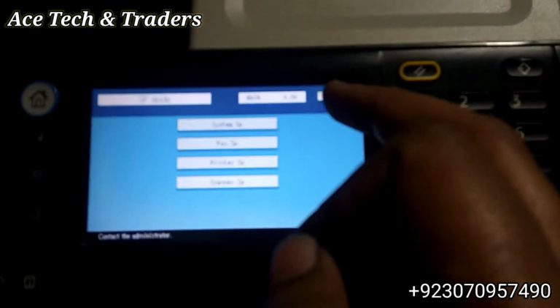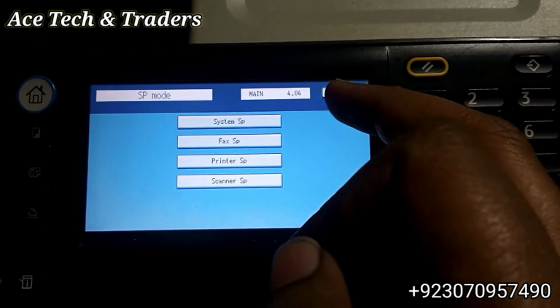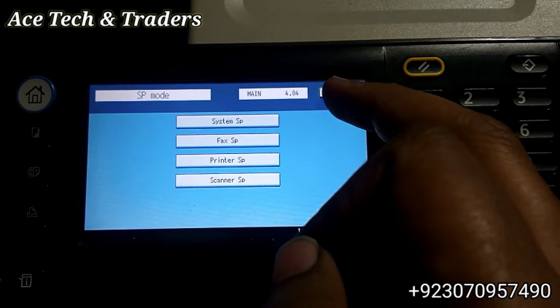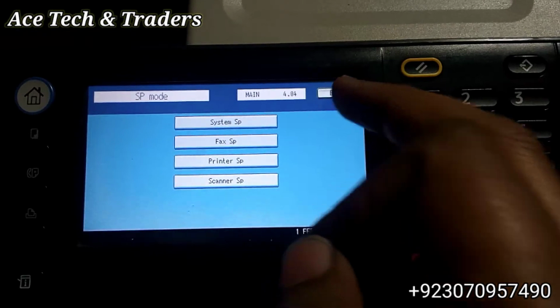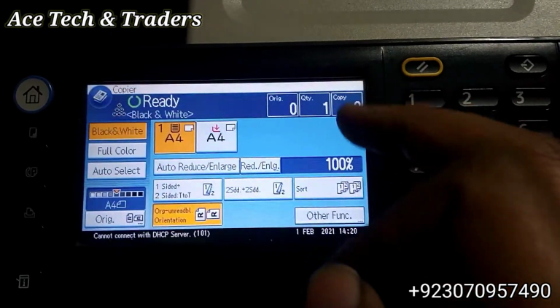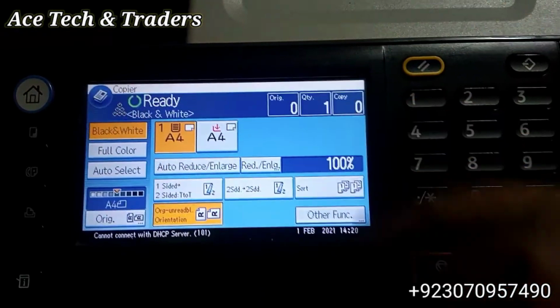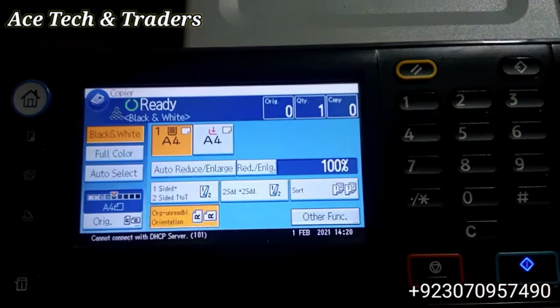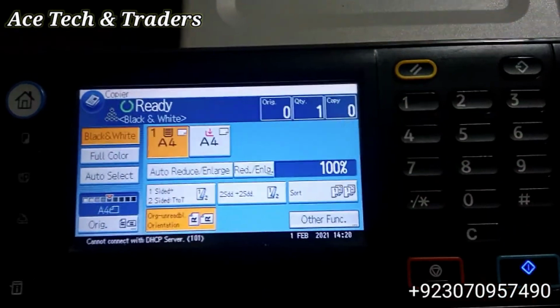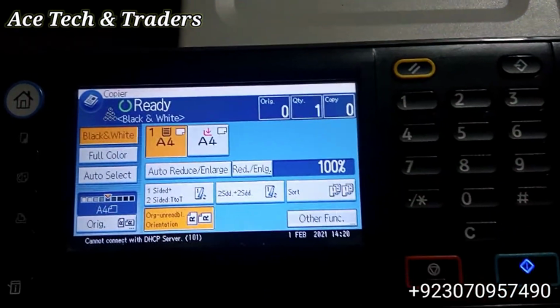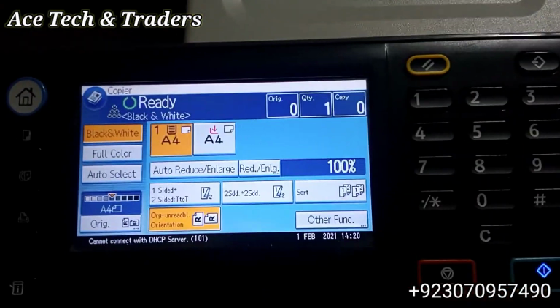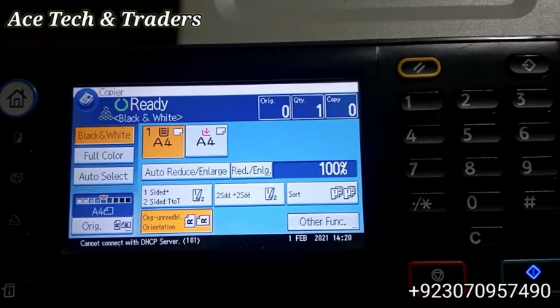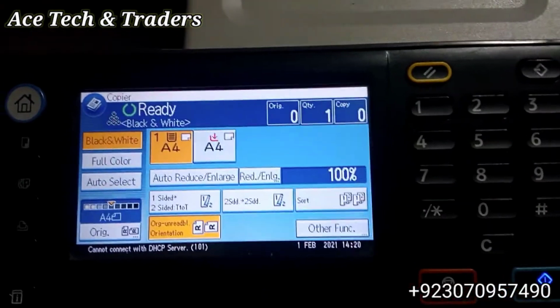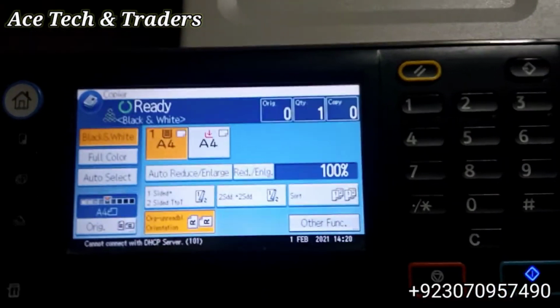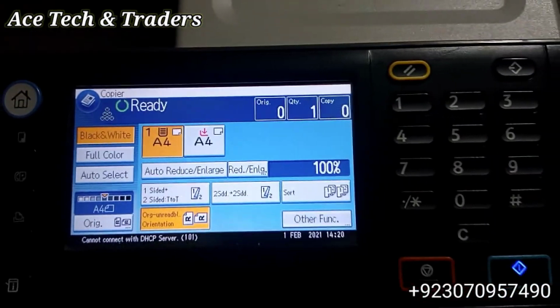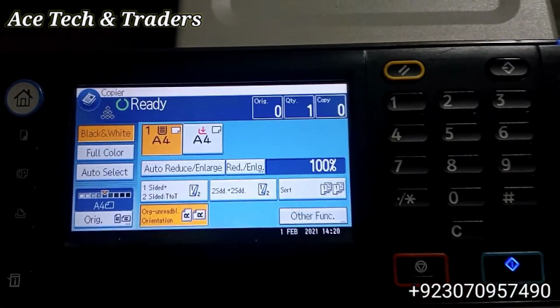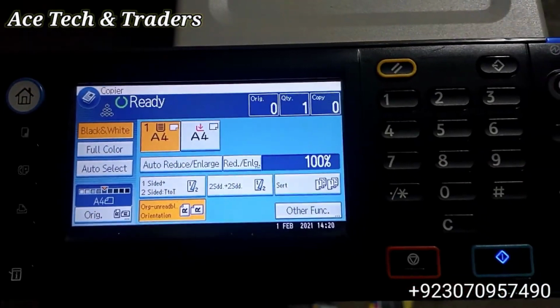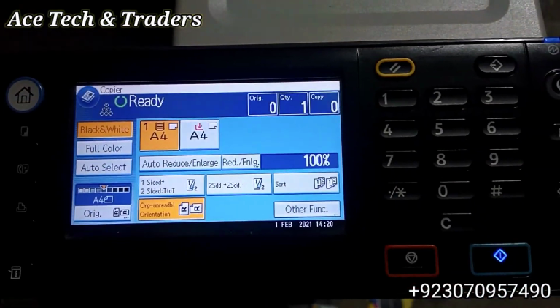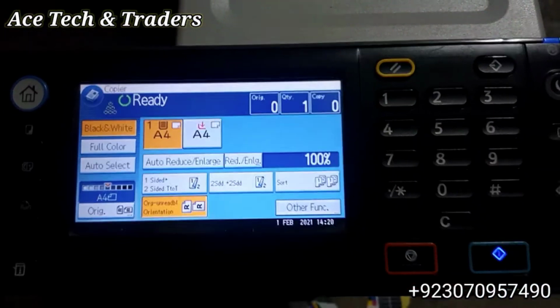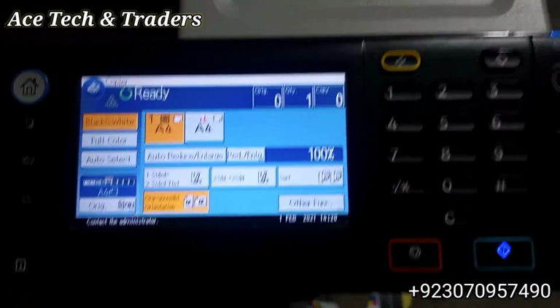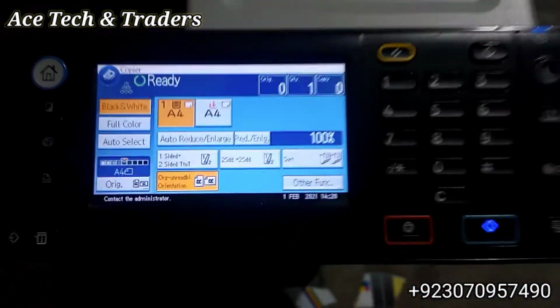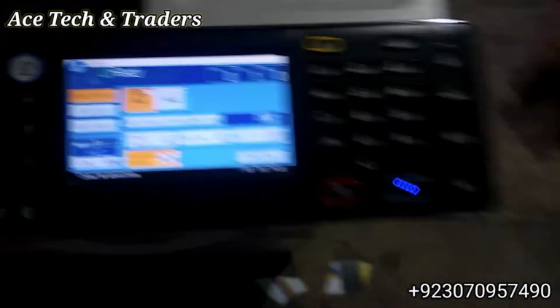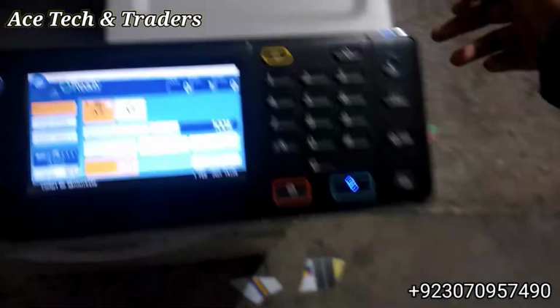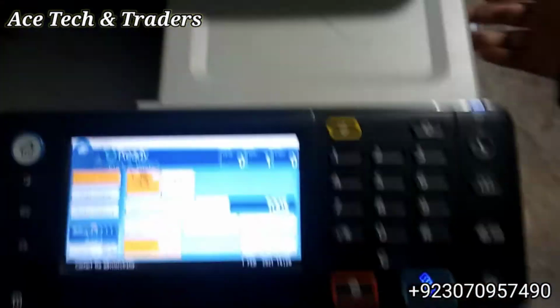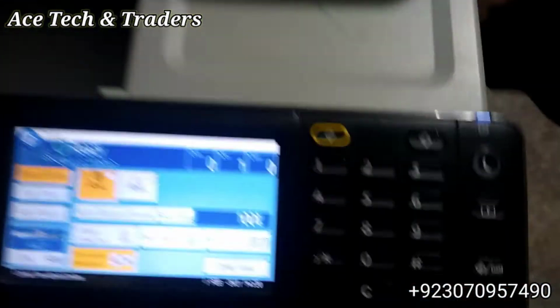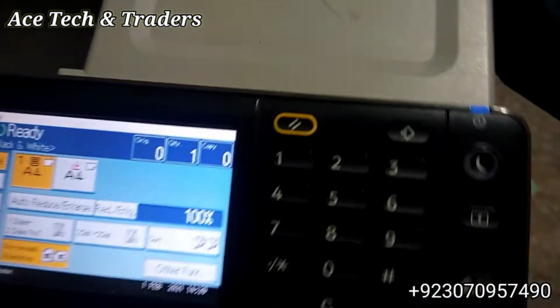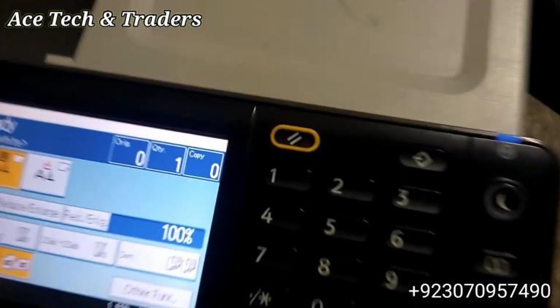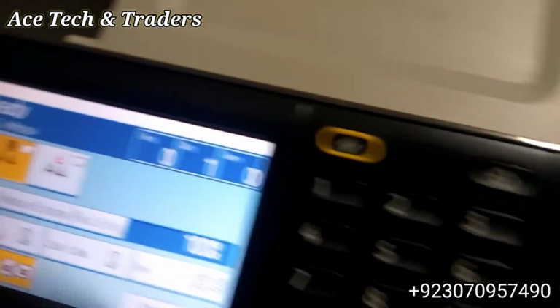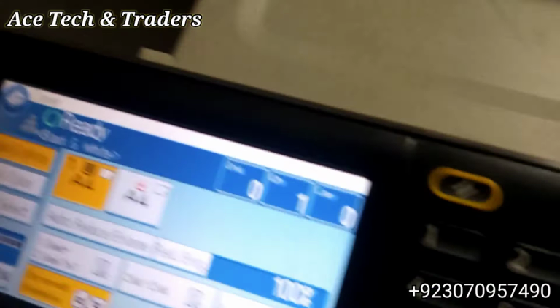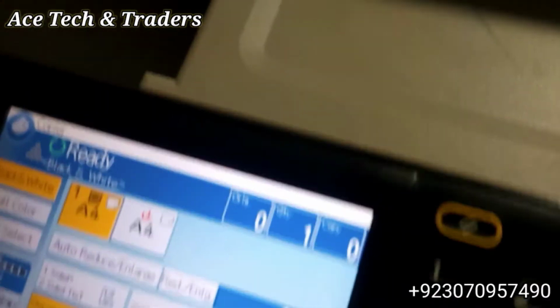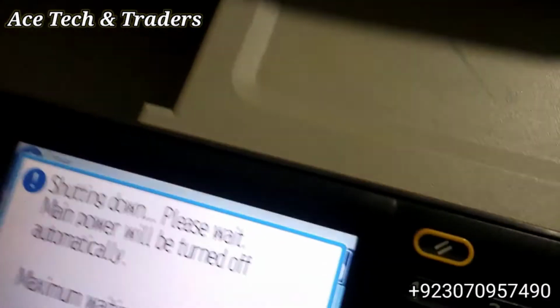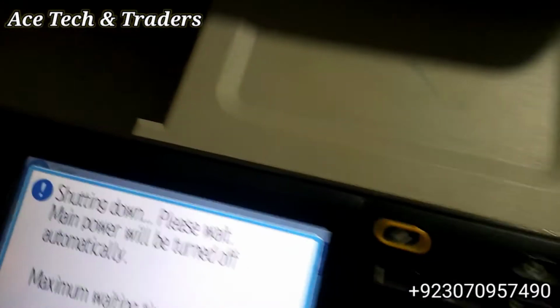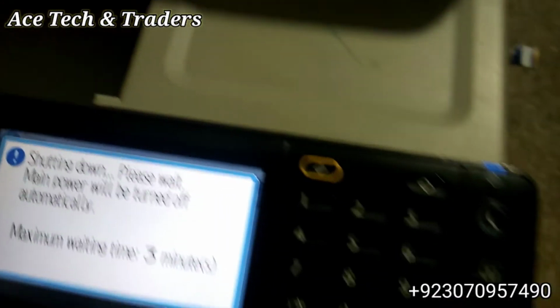Now restart the machine, and you can use the network printing and USB printing.